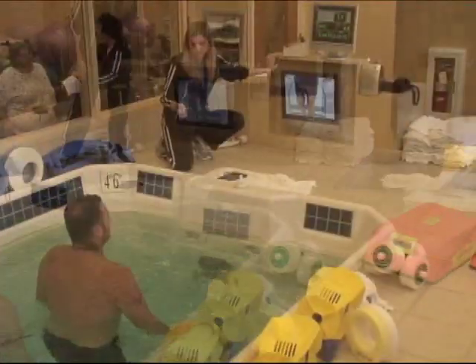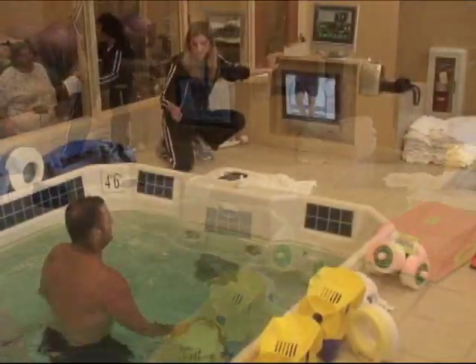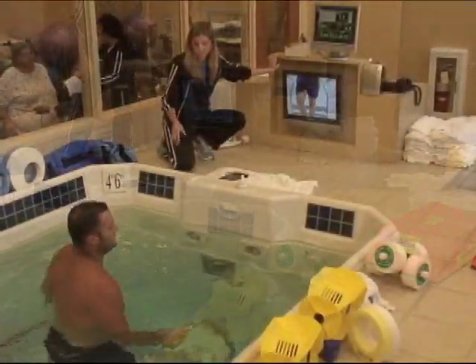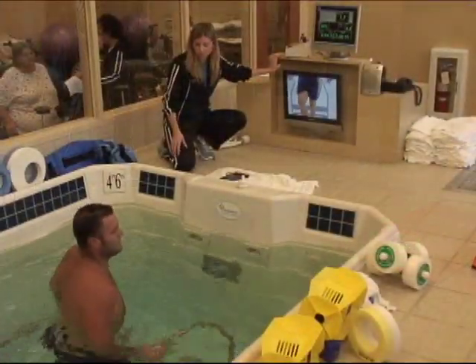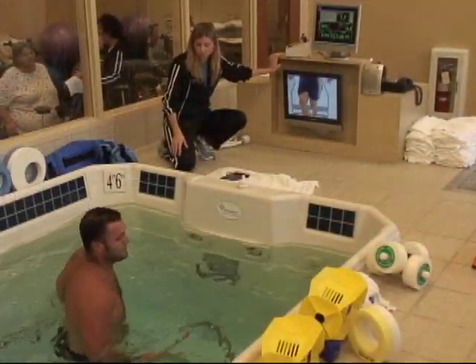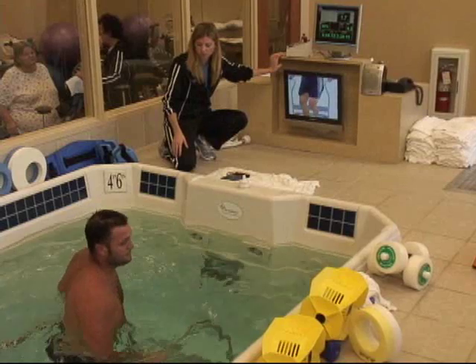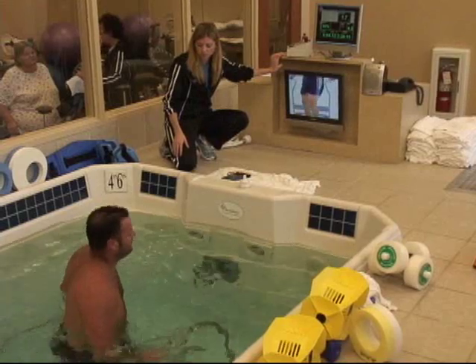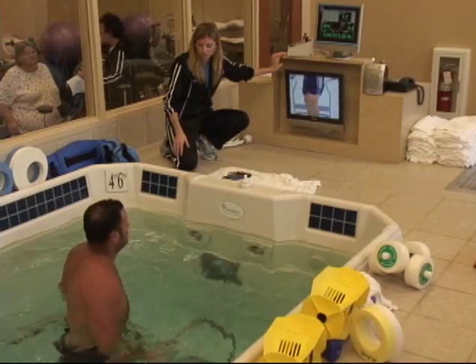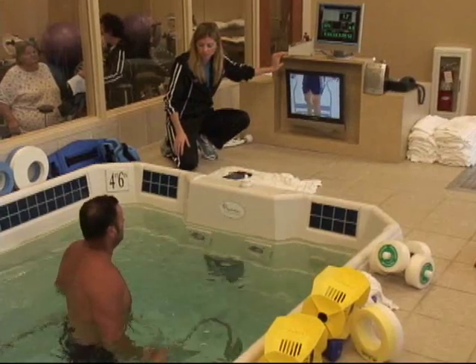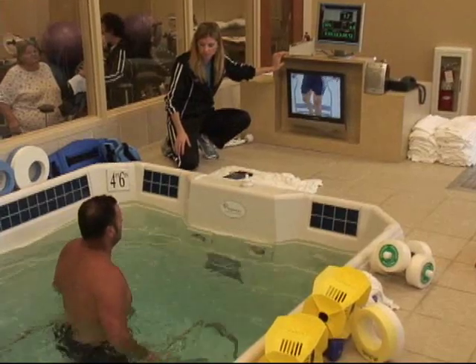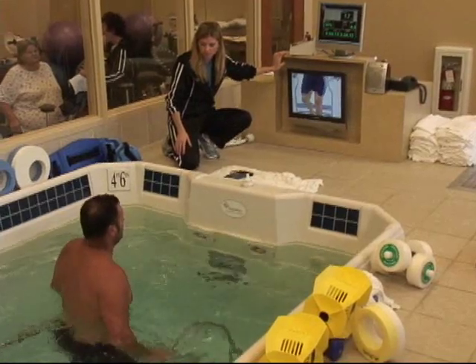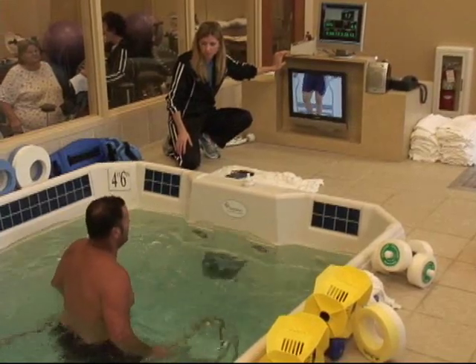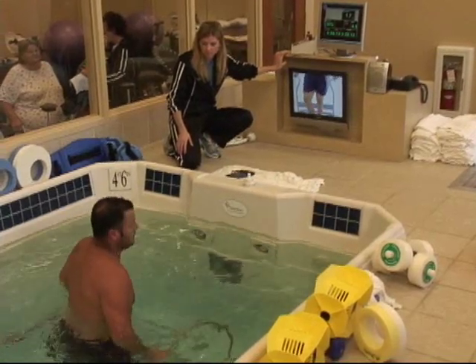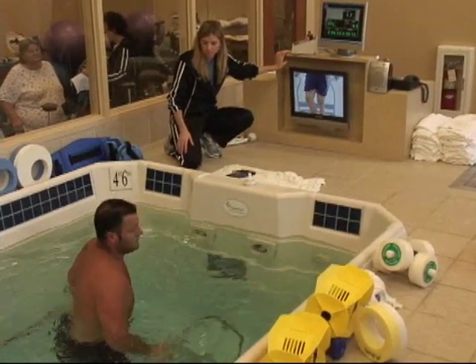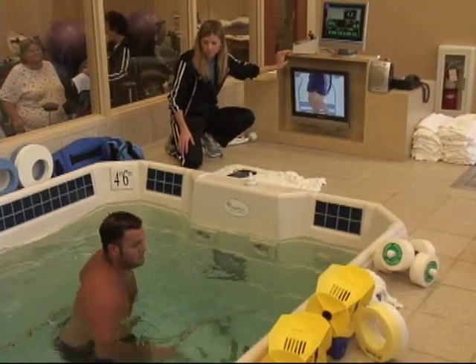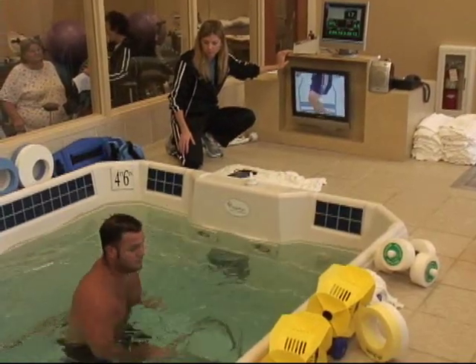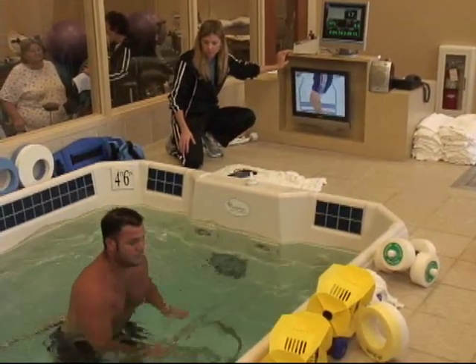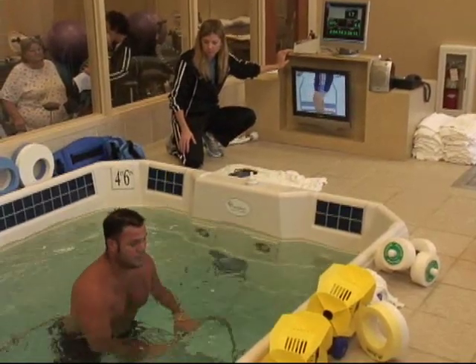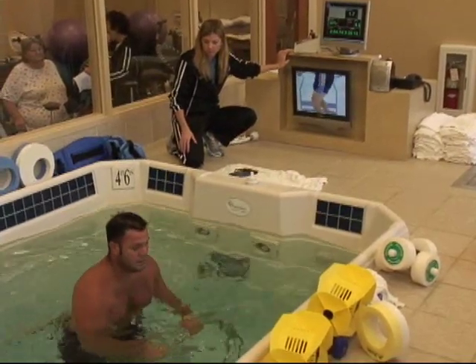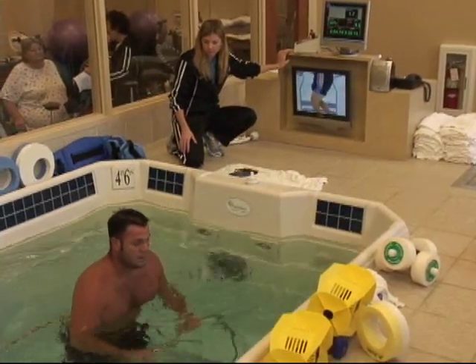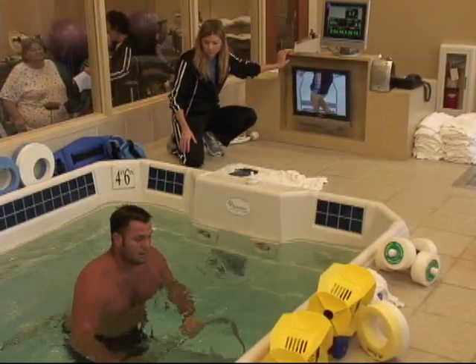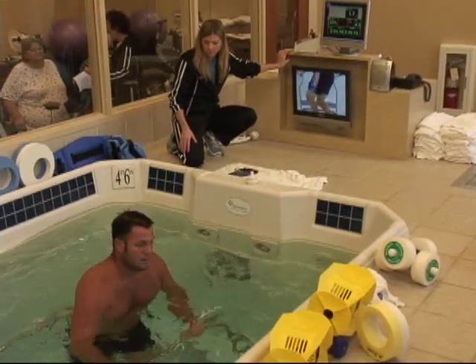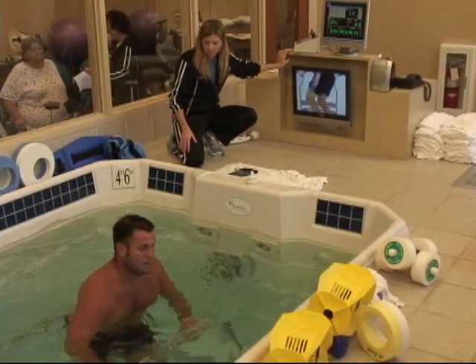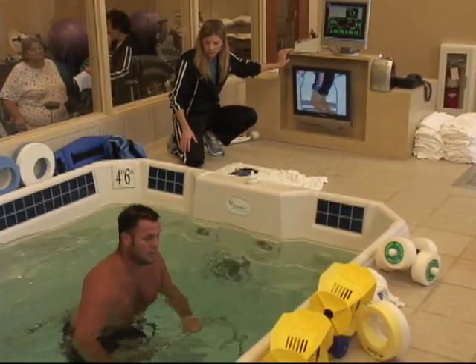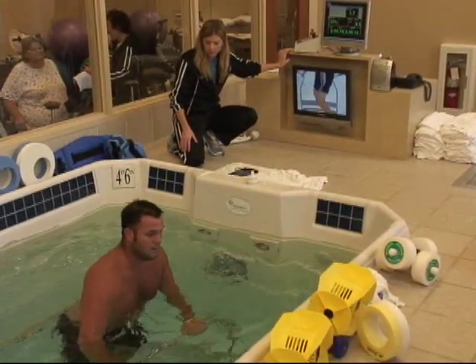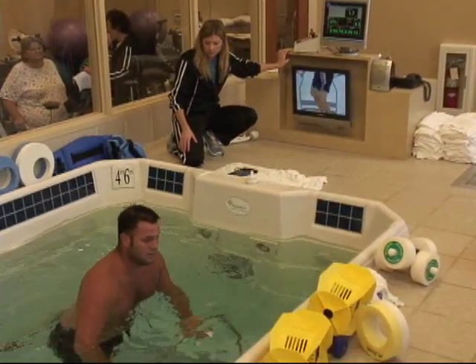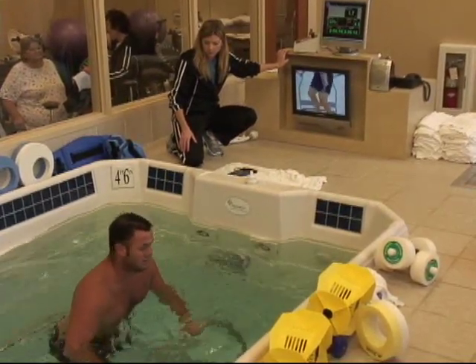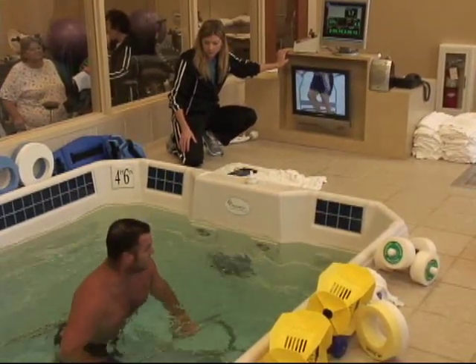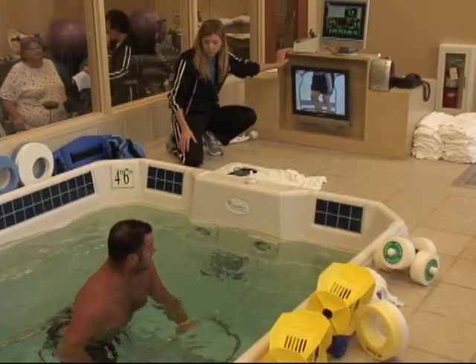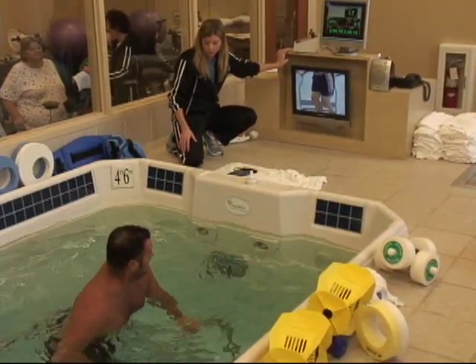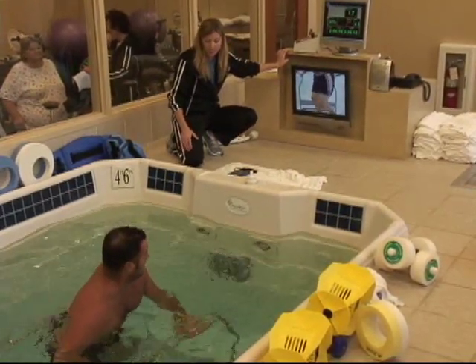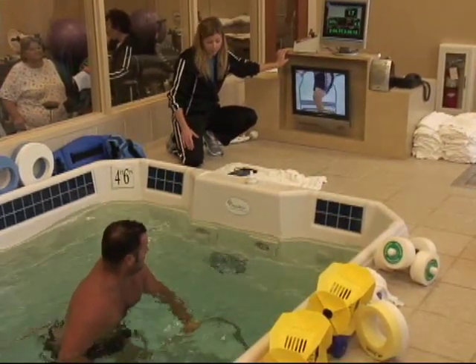Side-stepping, backward walking, side-stepping — counts of ten. Or braiding — you can braid.